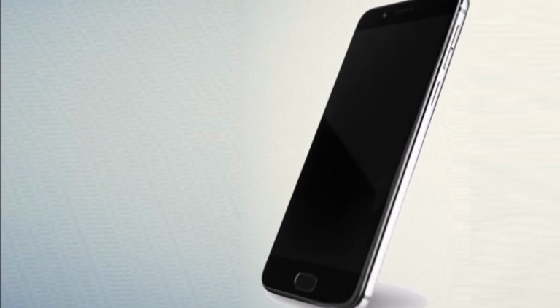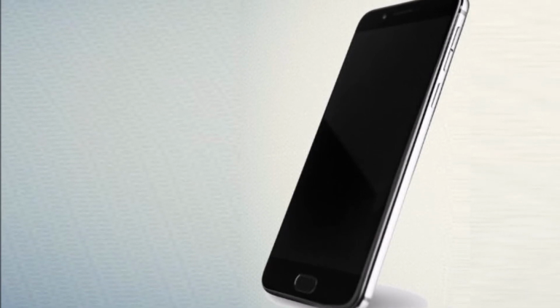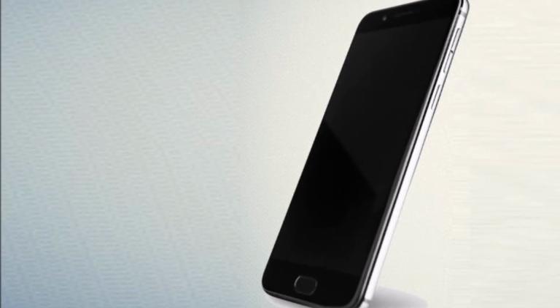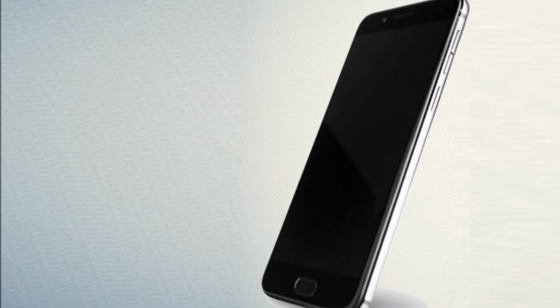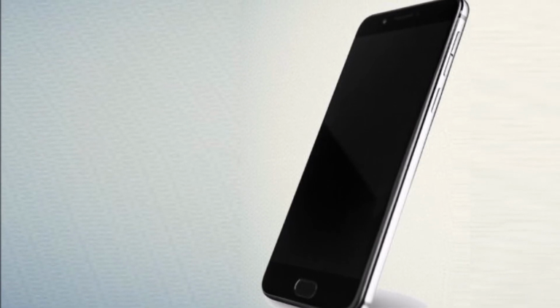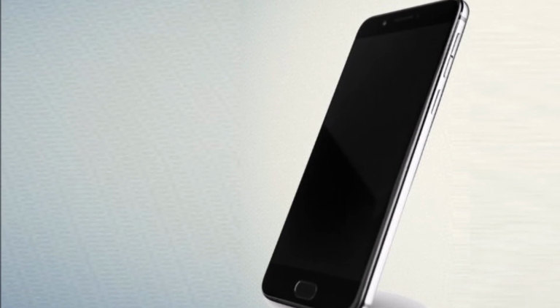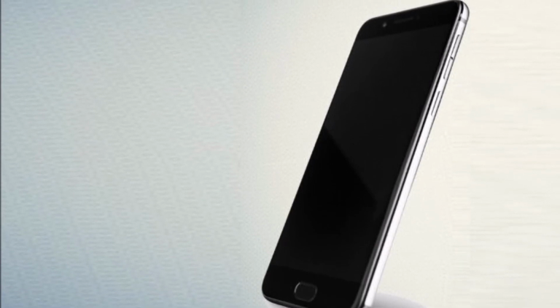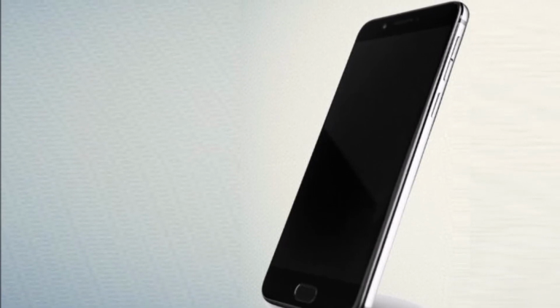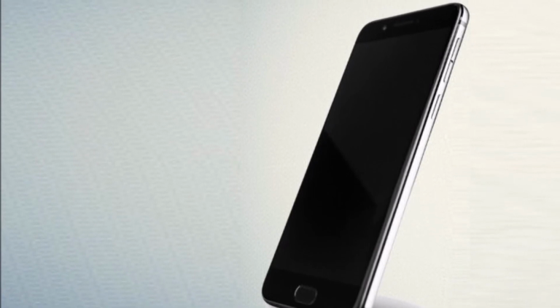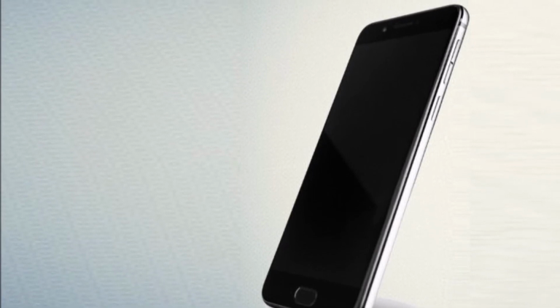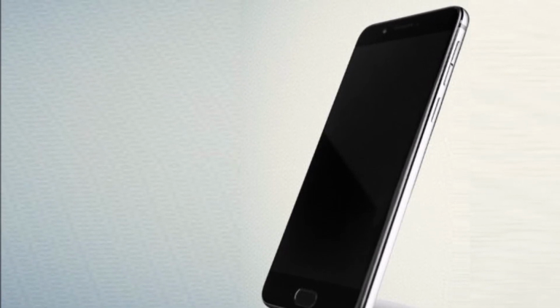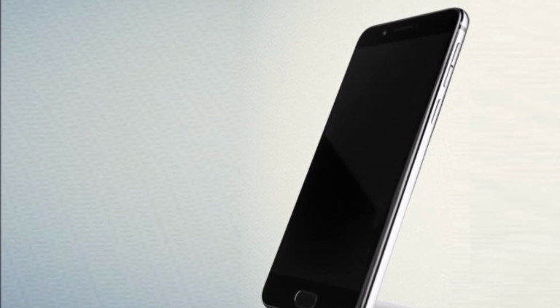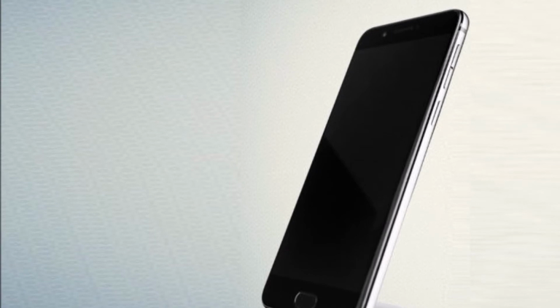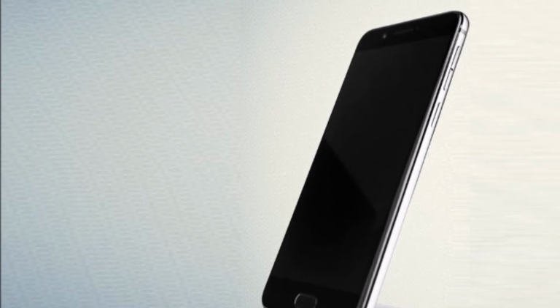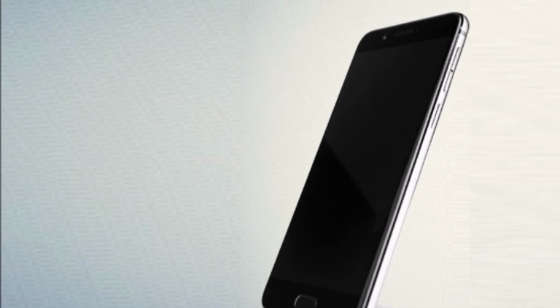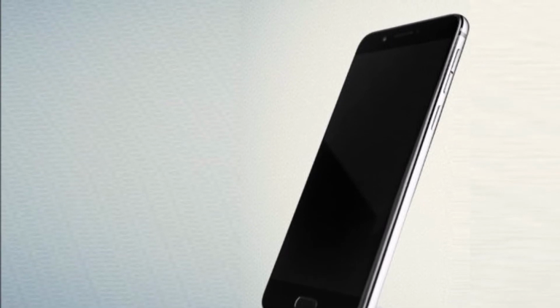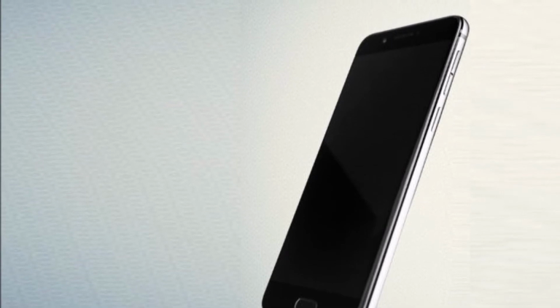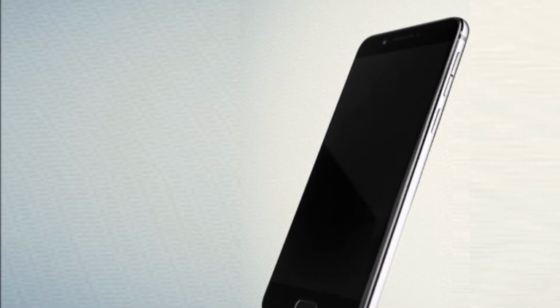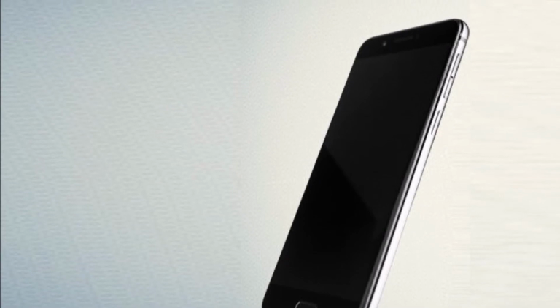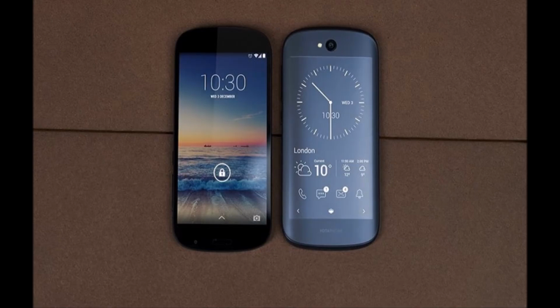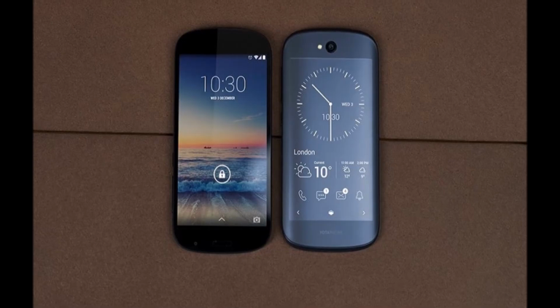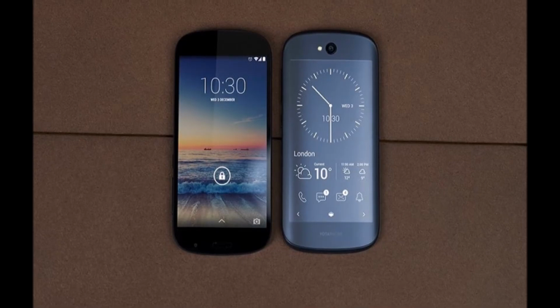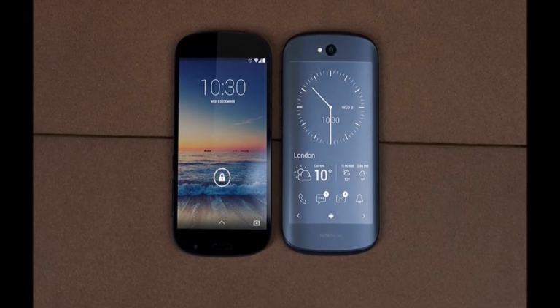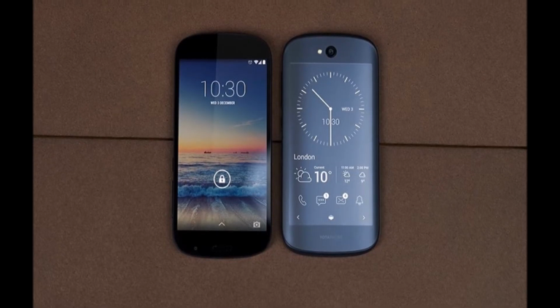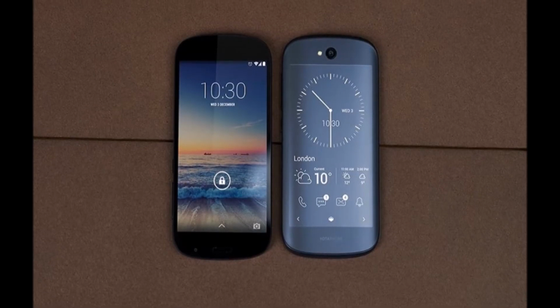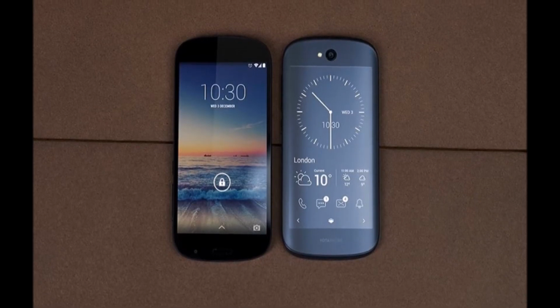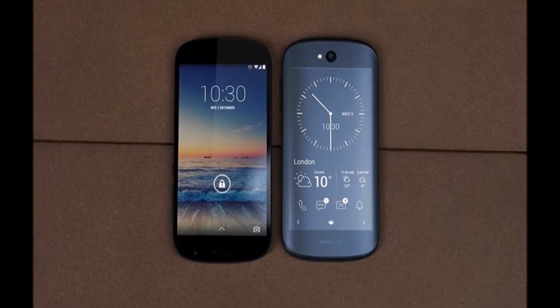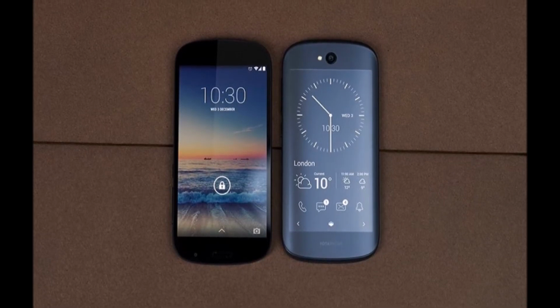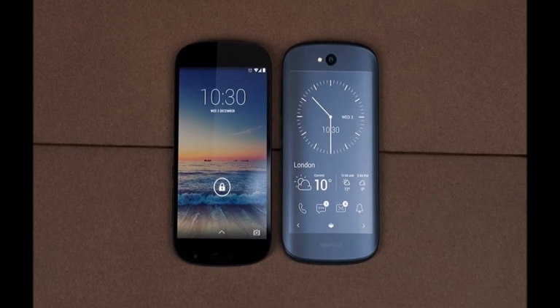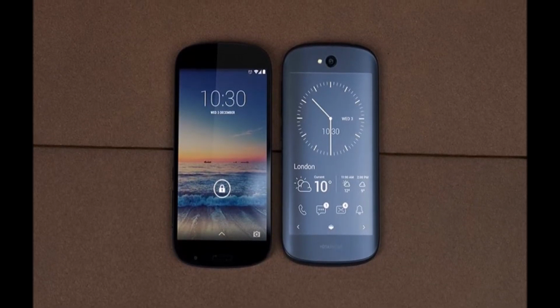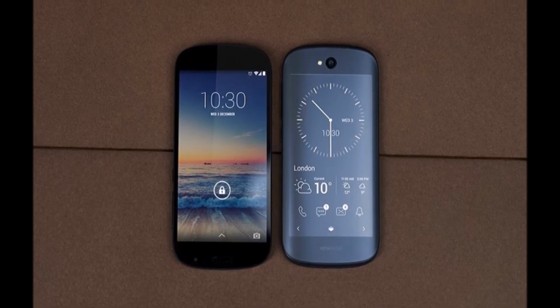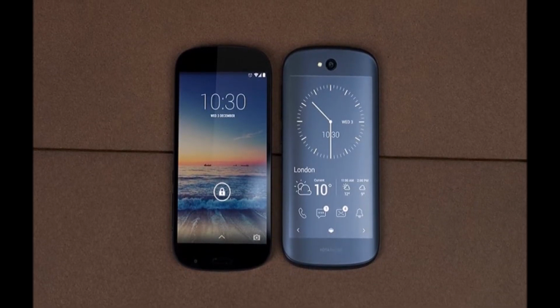JD.com will start taking pre-orders for the Yotaphone 3 from September 5, and the phone will then be released on September 18.